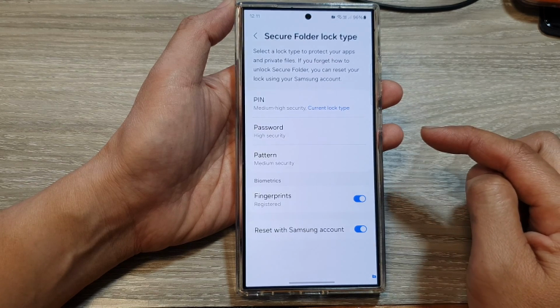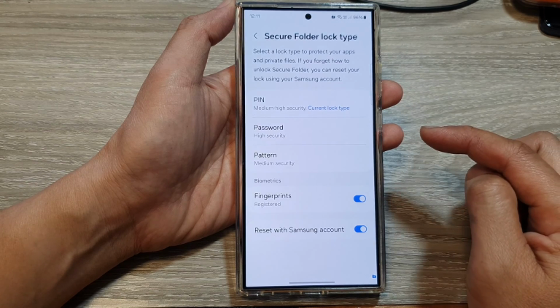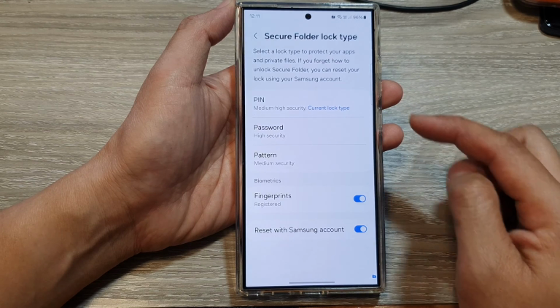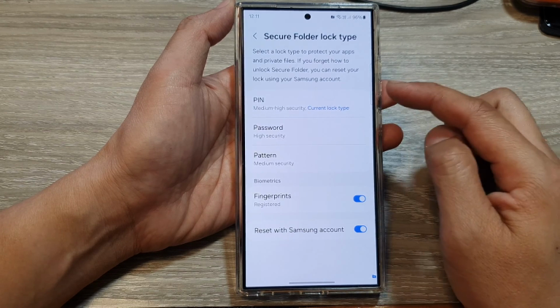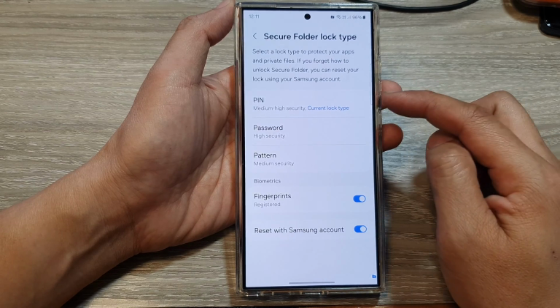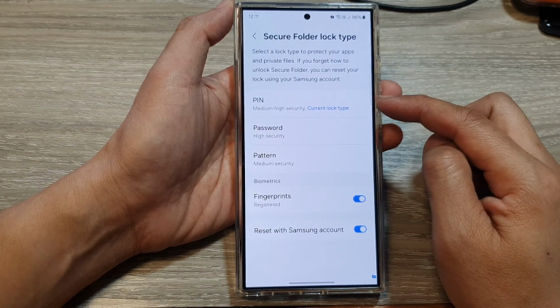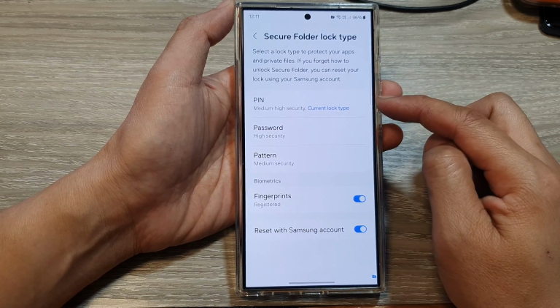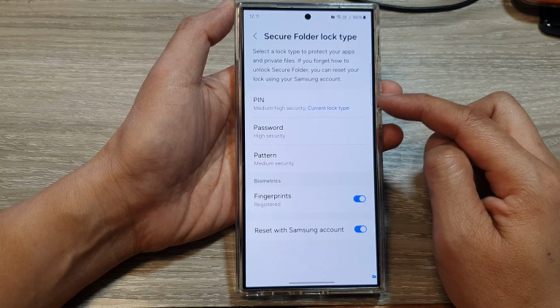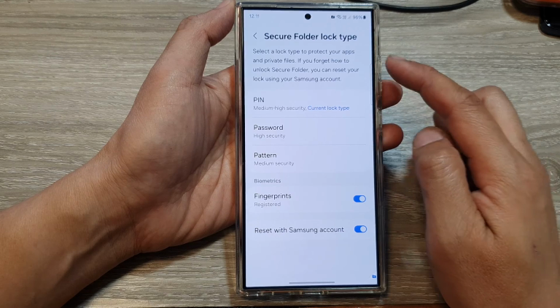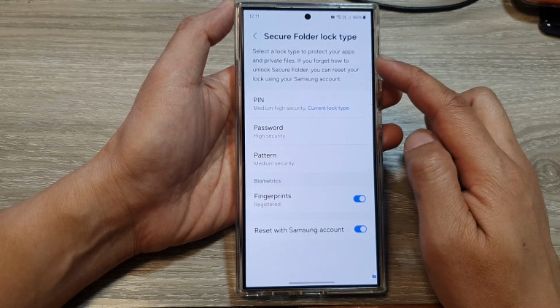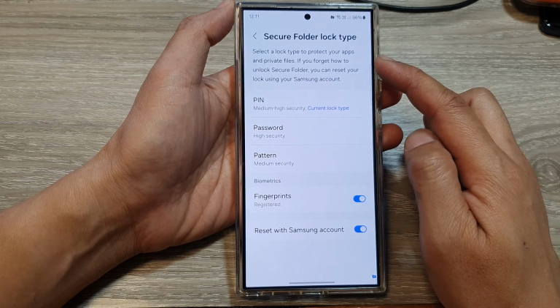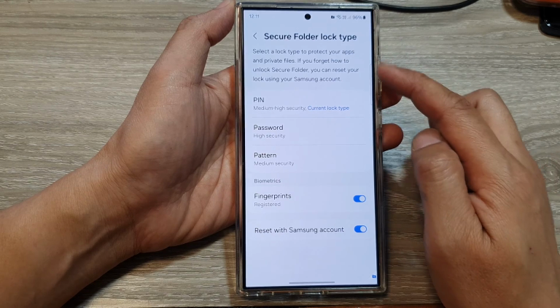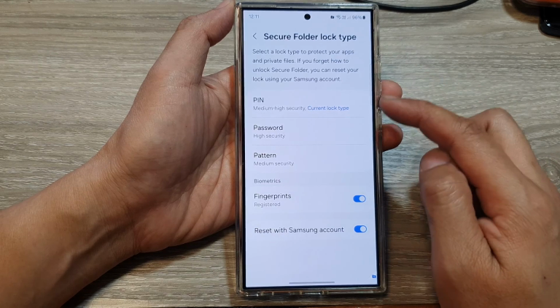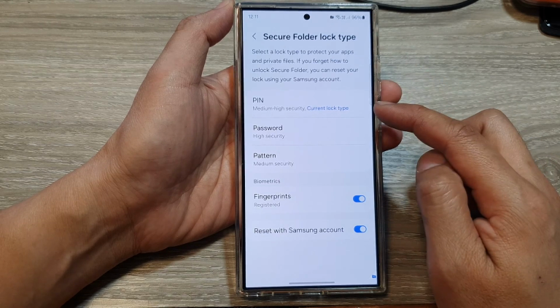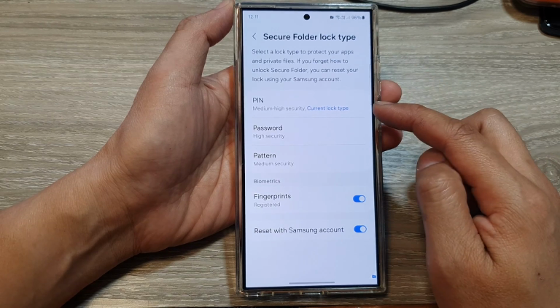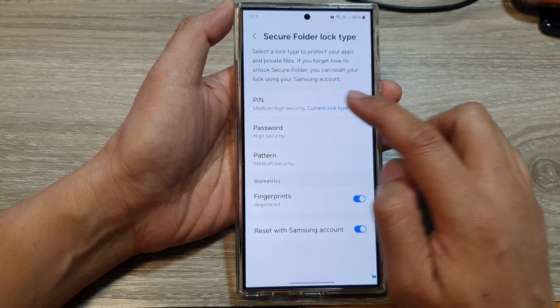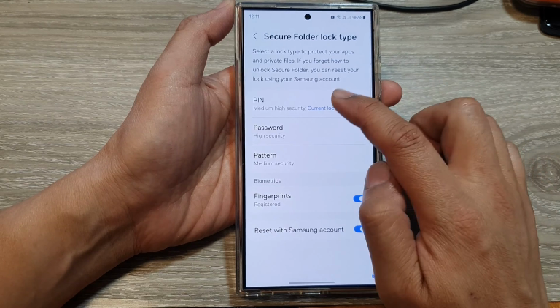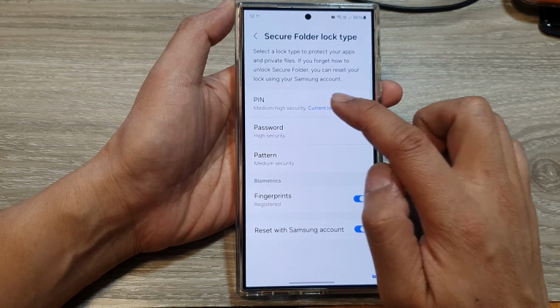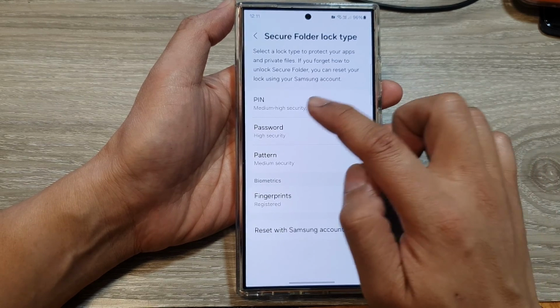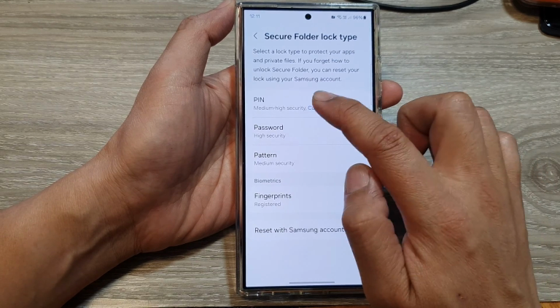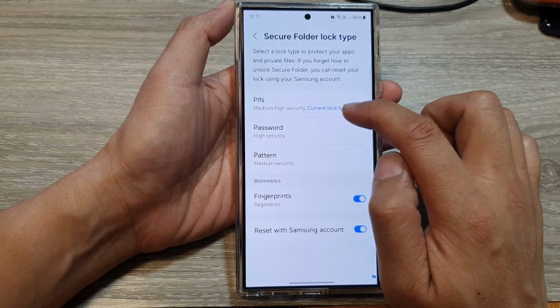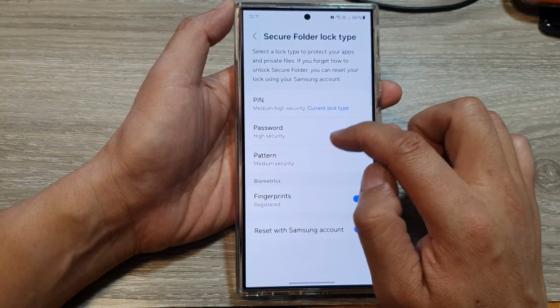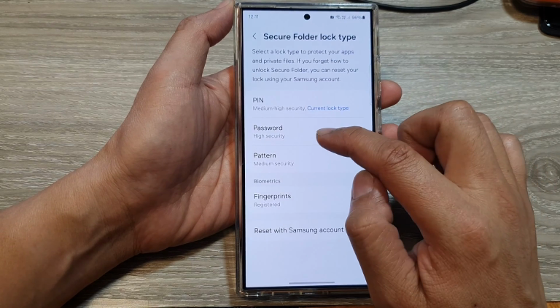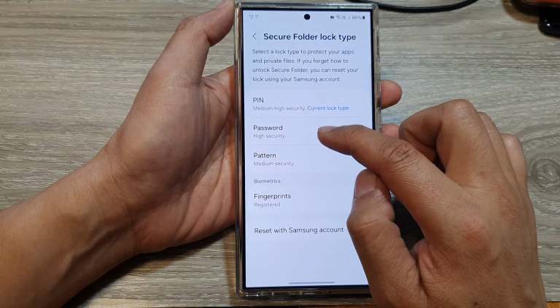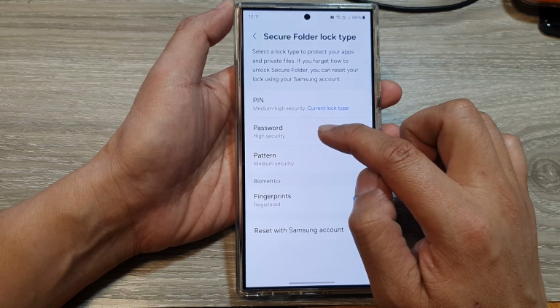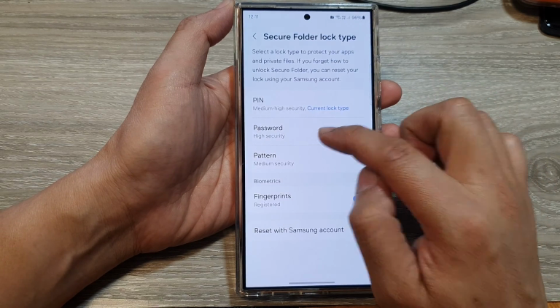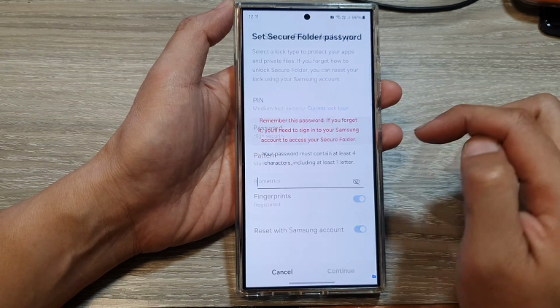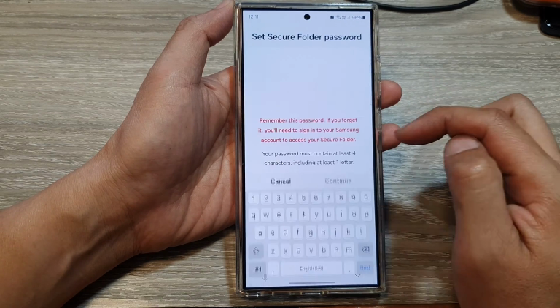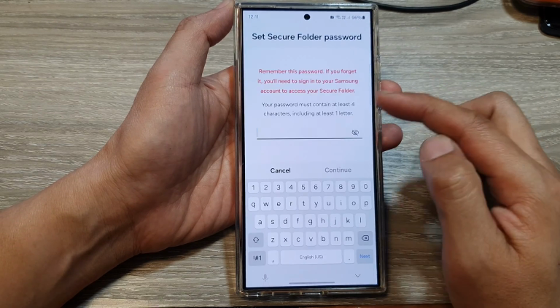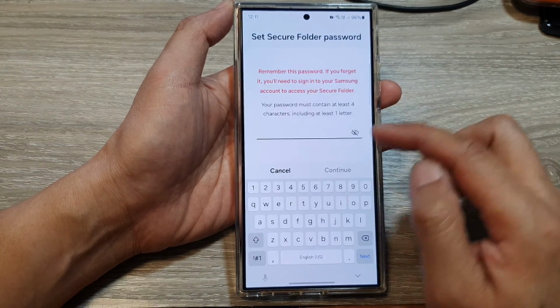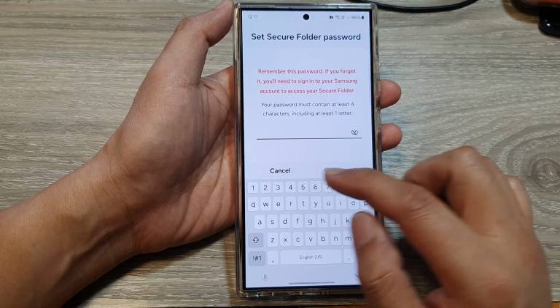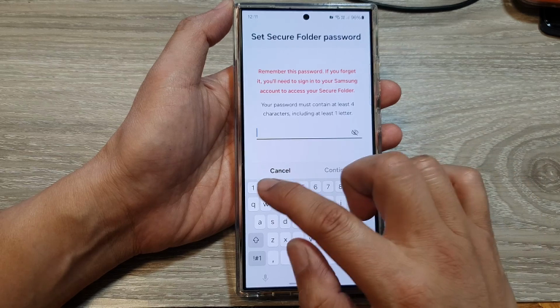Now to set your secure folder: to use pin, you tap on Pin. To use password, you tap on Password.